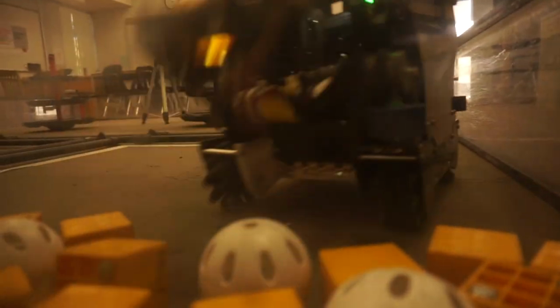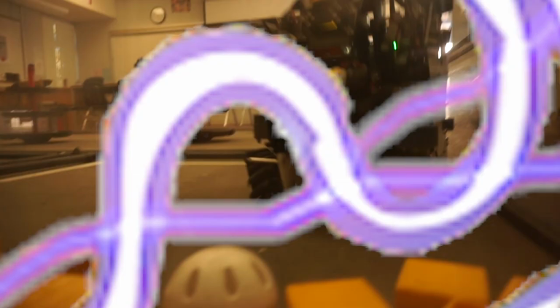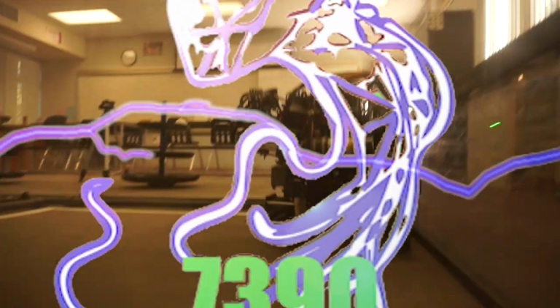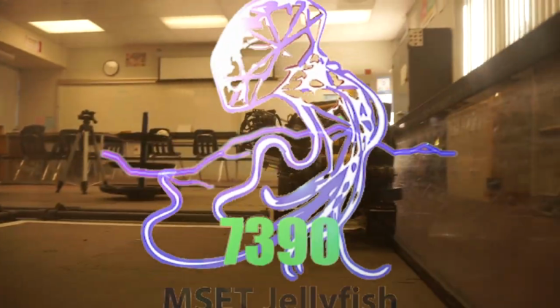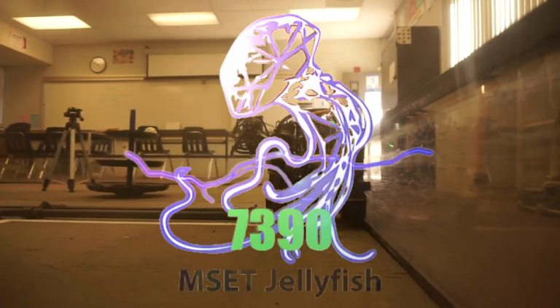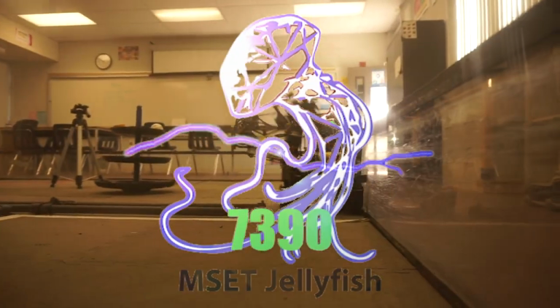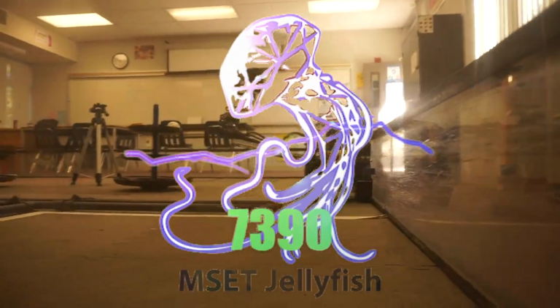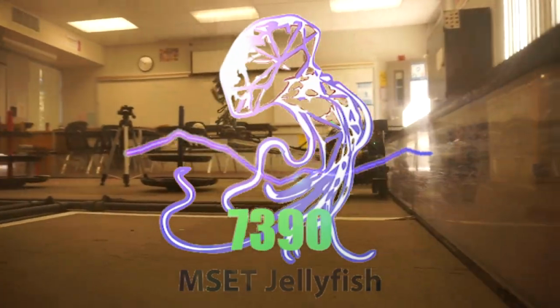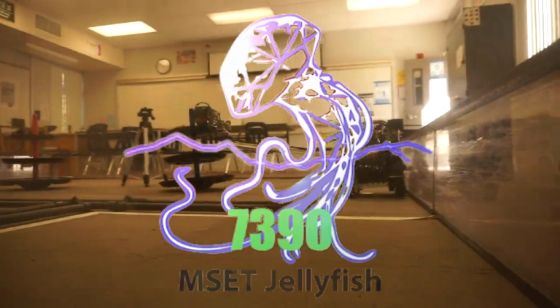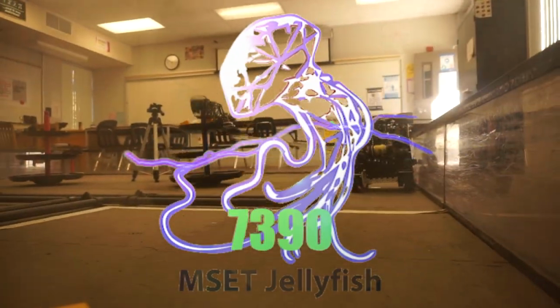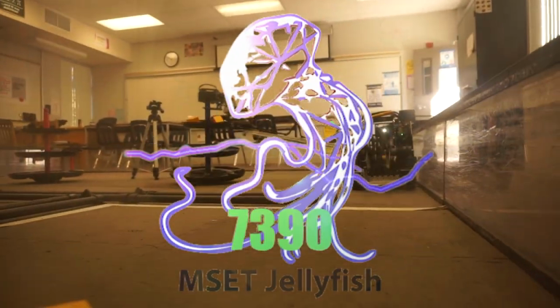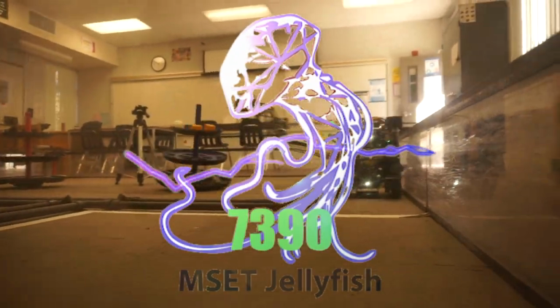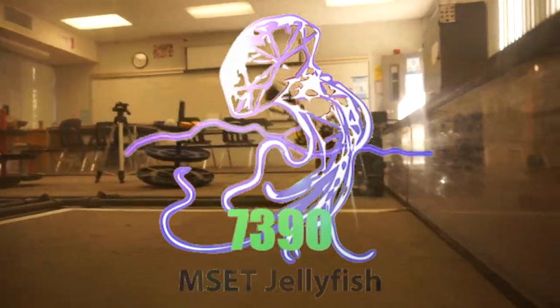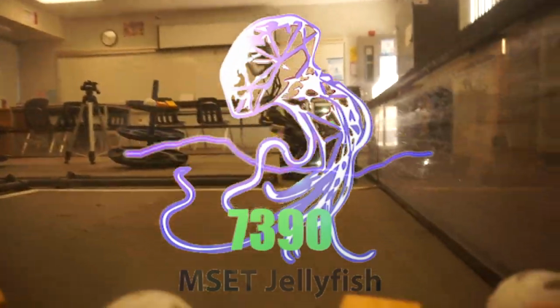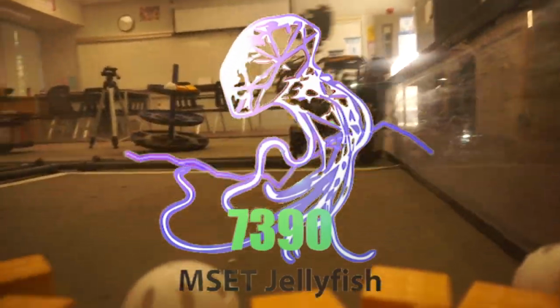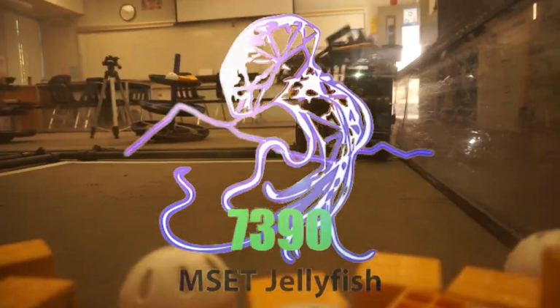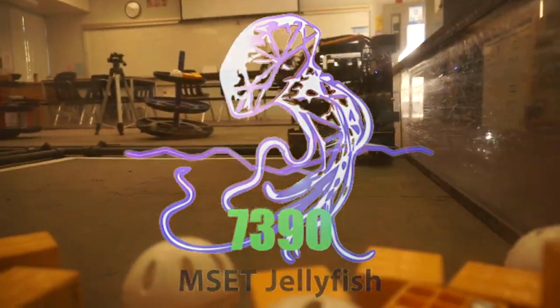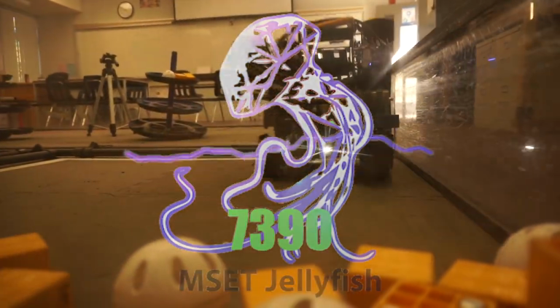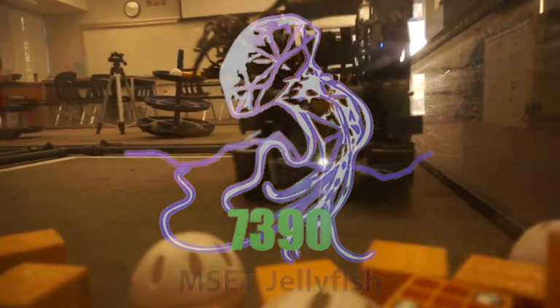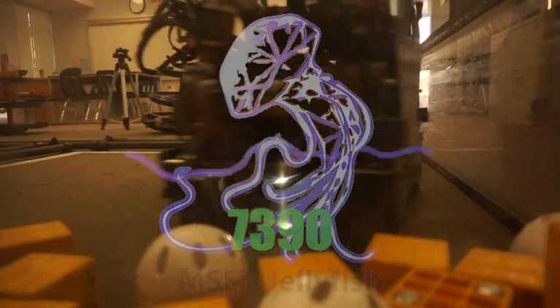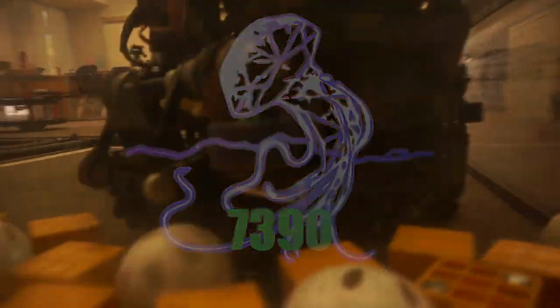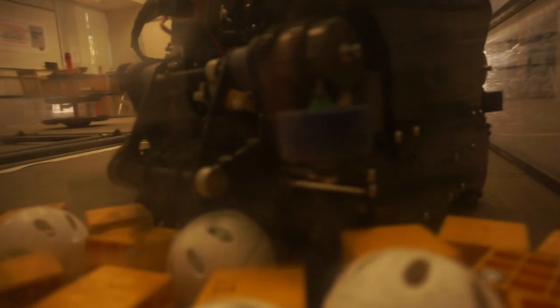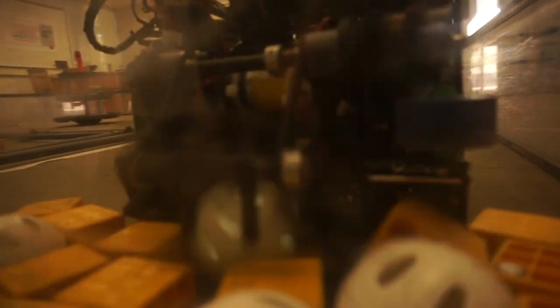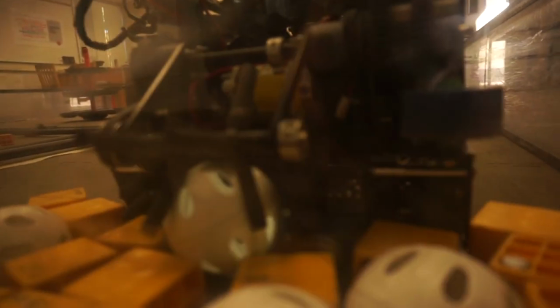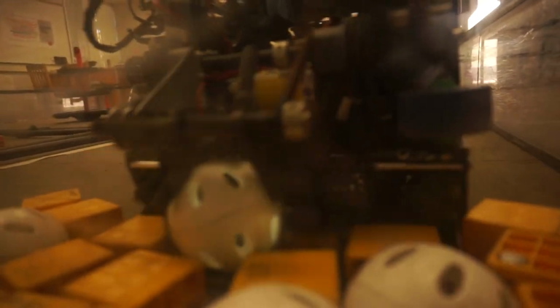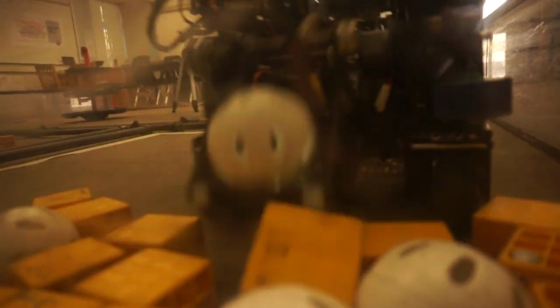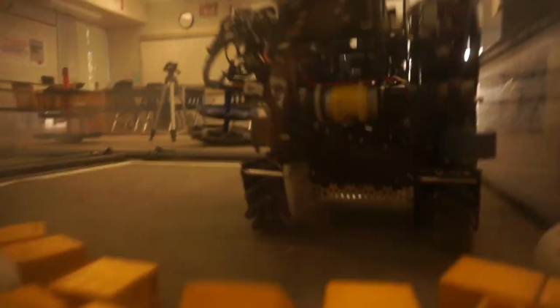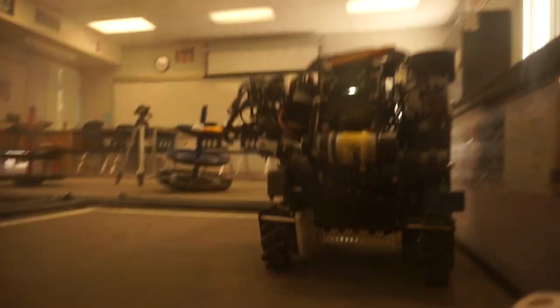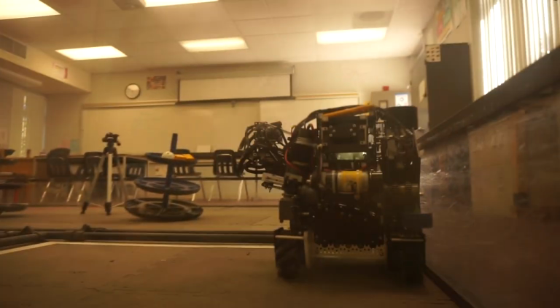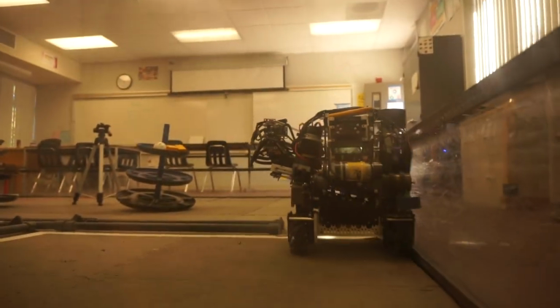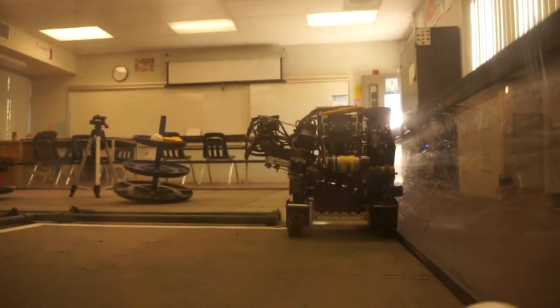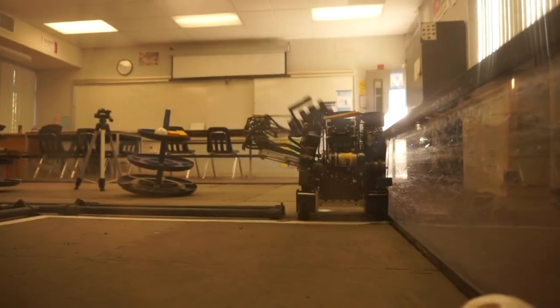Hello, we are team 7390 Jellyfish, and we are here to present the intricacies of our autonomous.